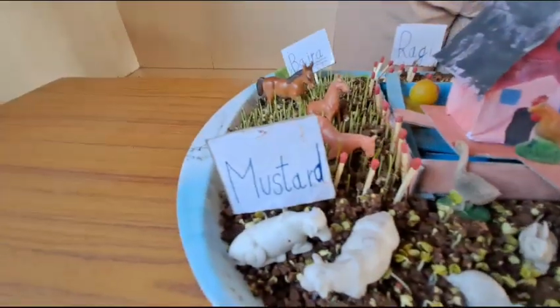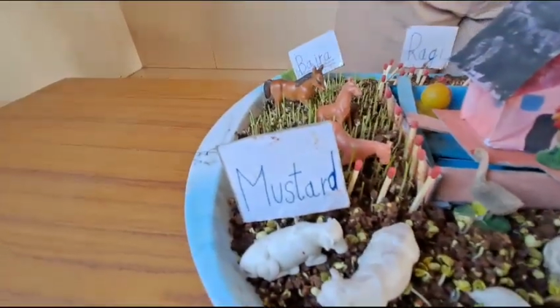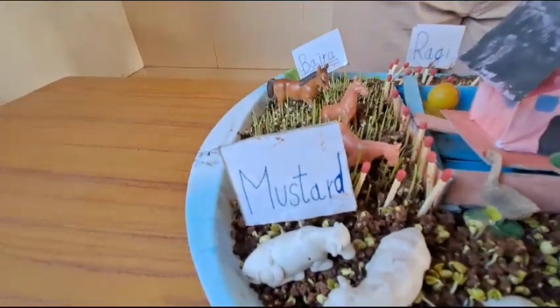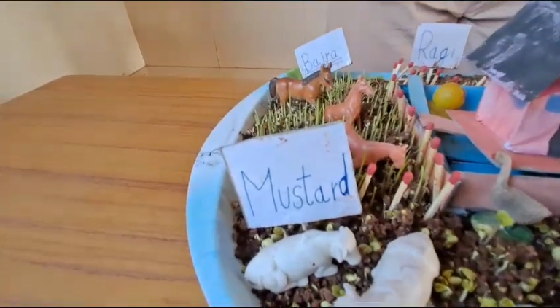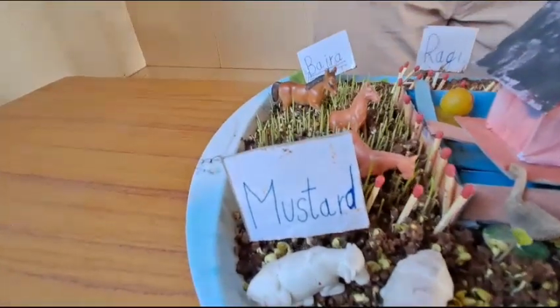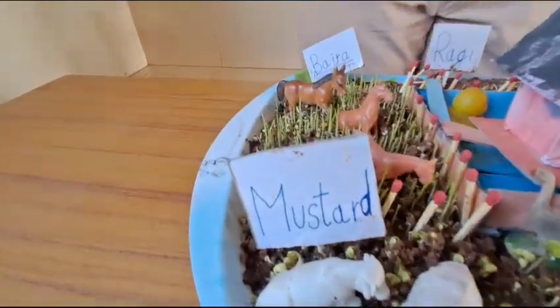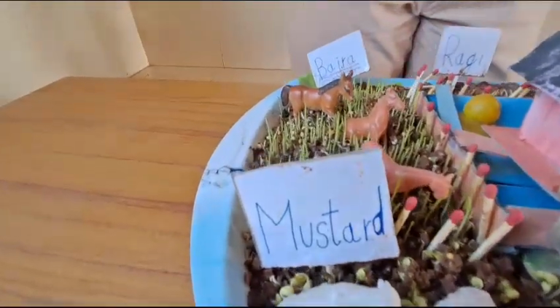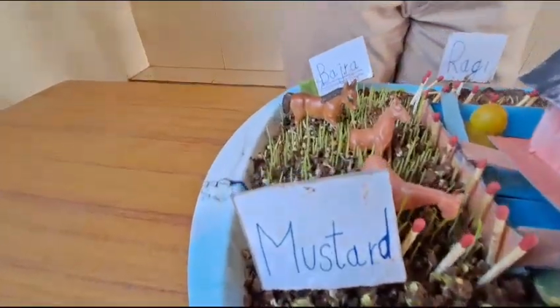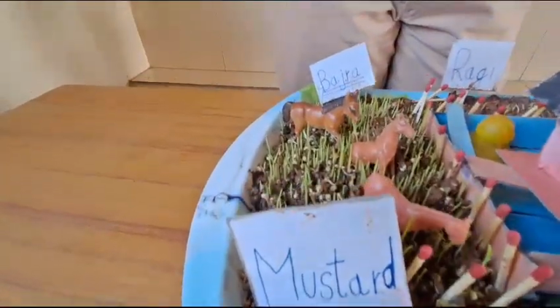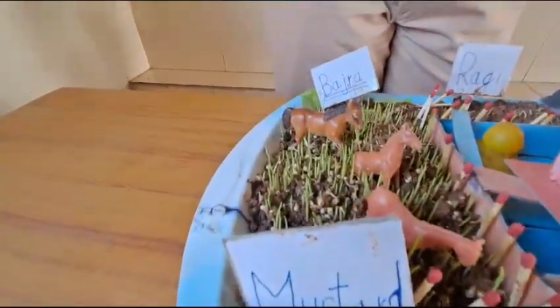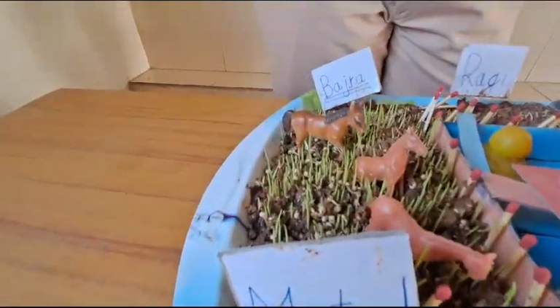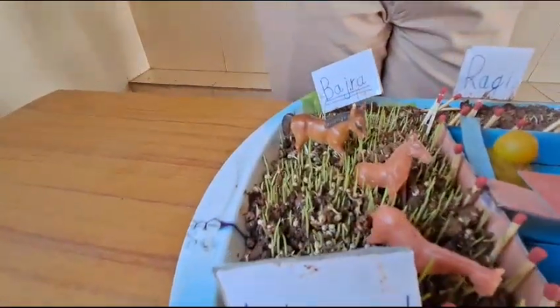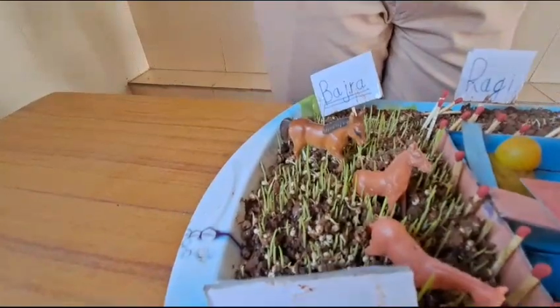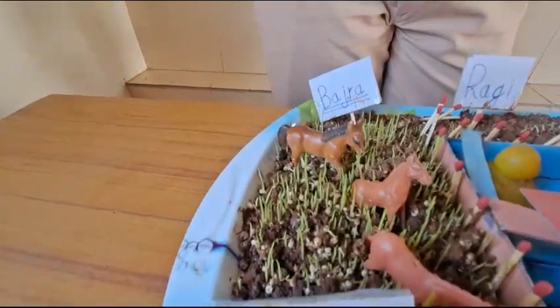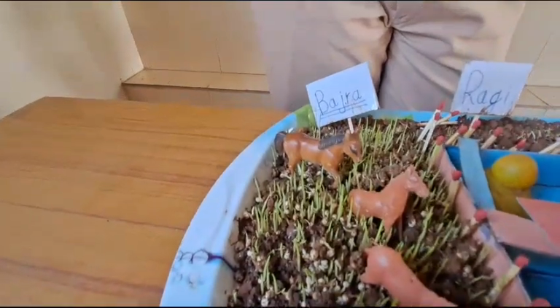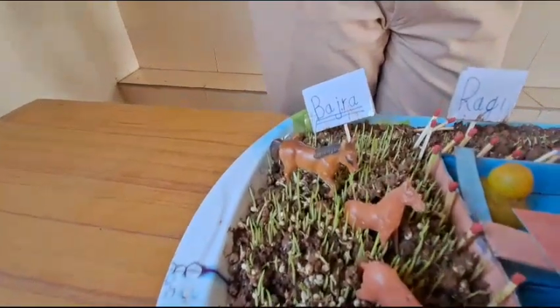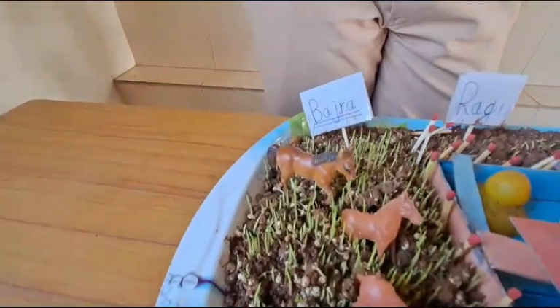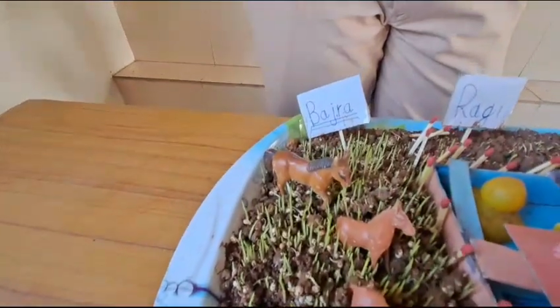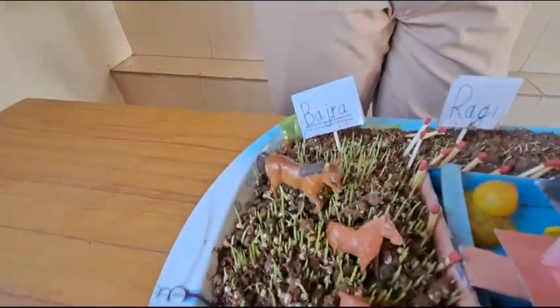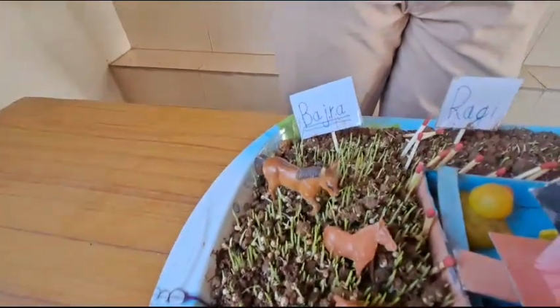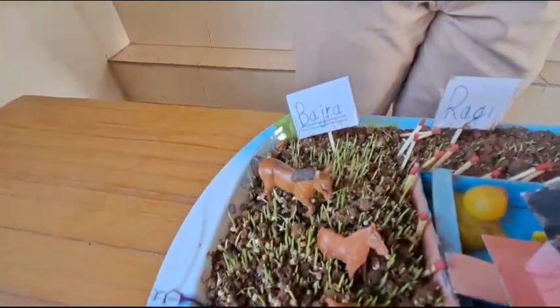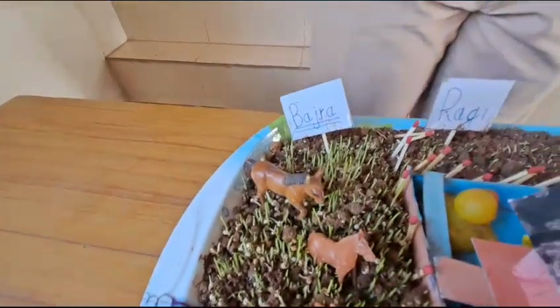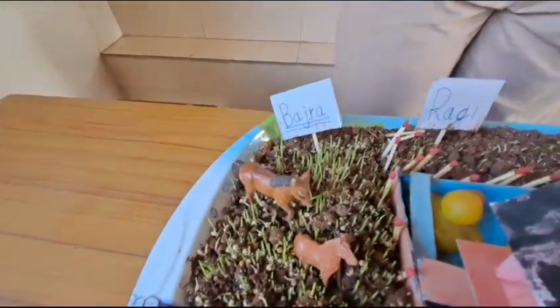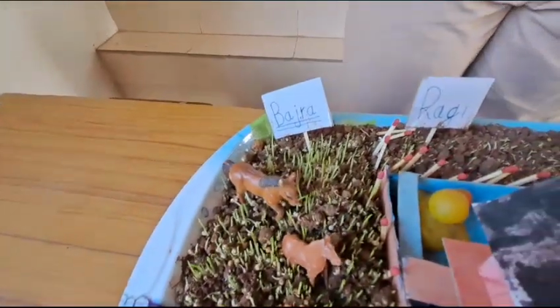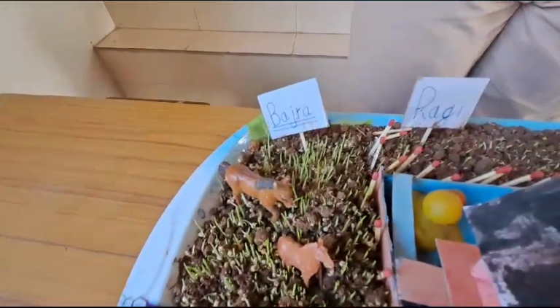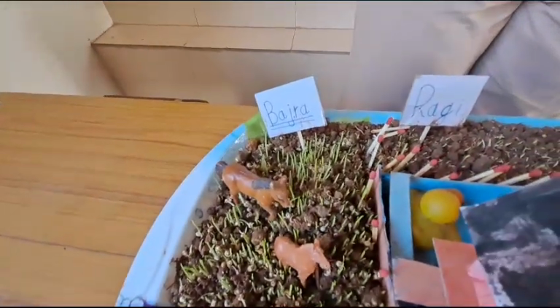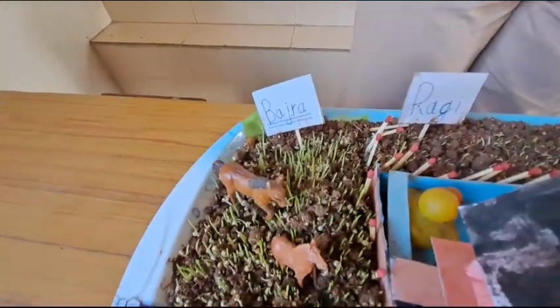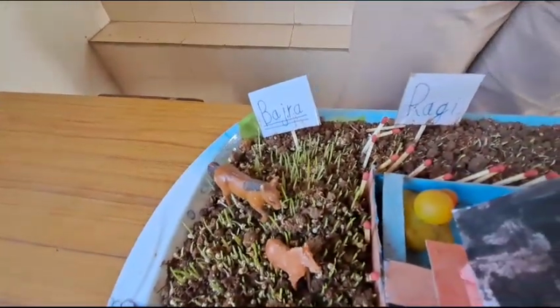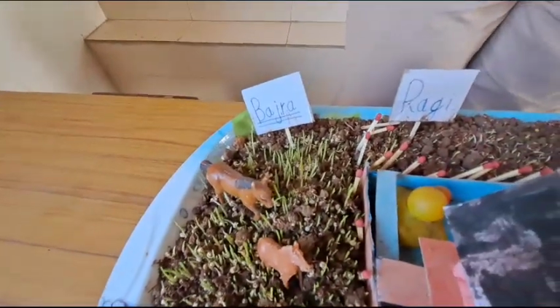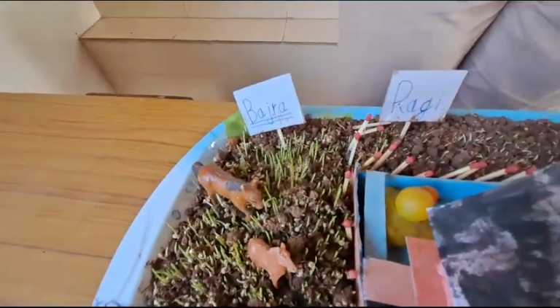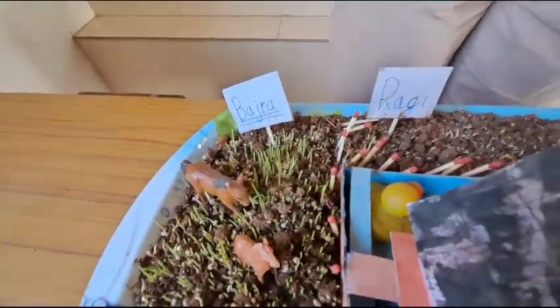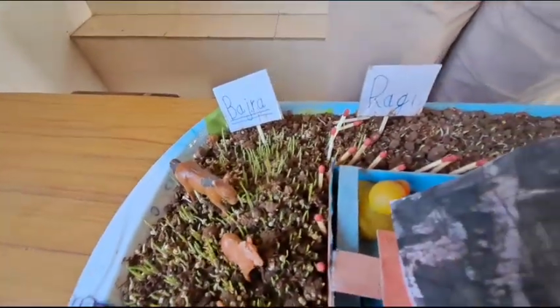The farmer also keeps all his animals in the farm so they eat all the weeds and unwanted plants in the farm.